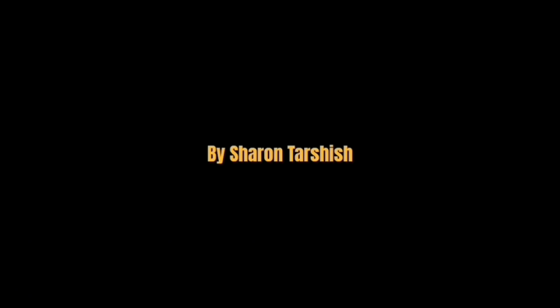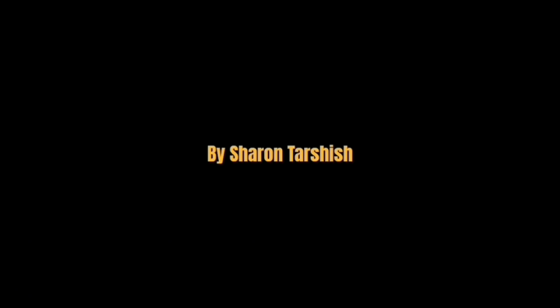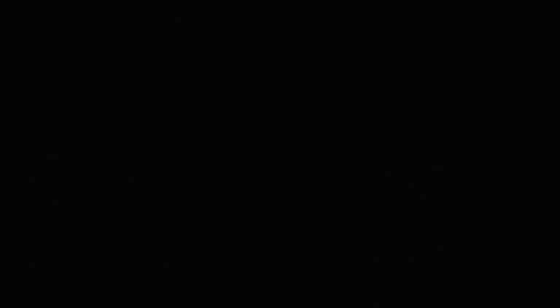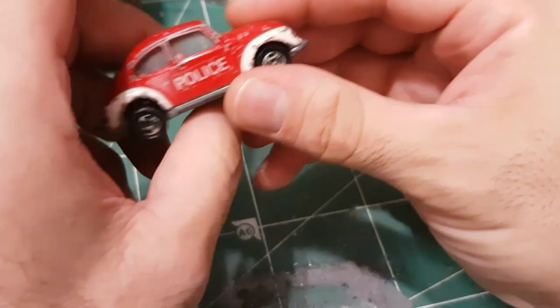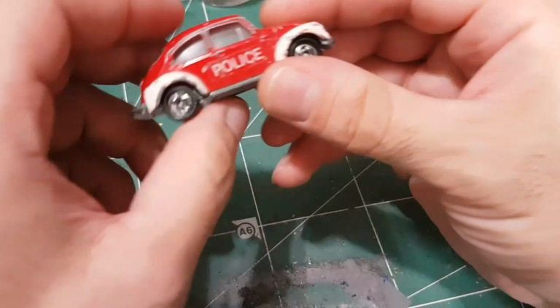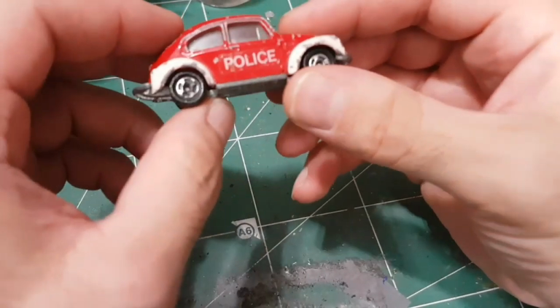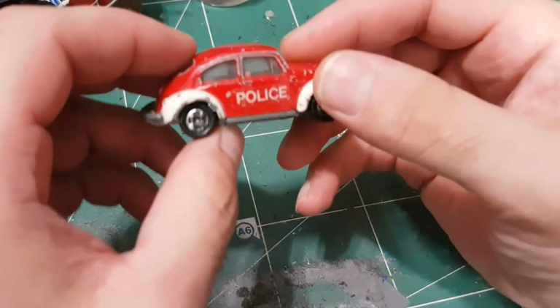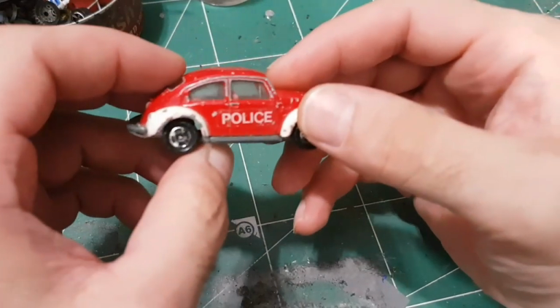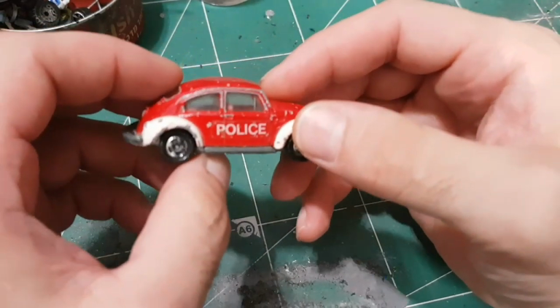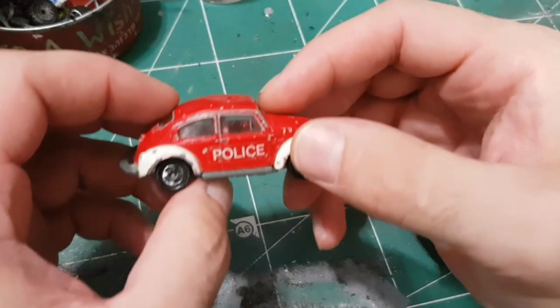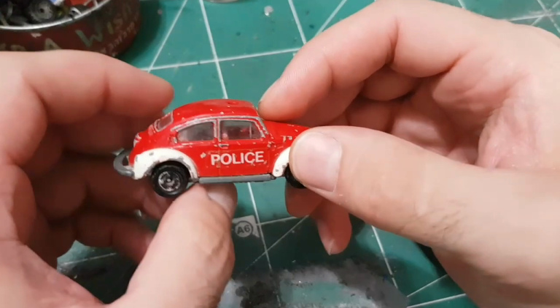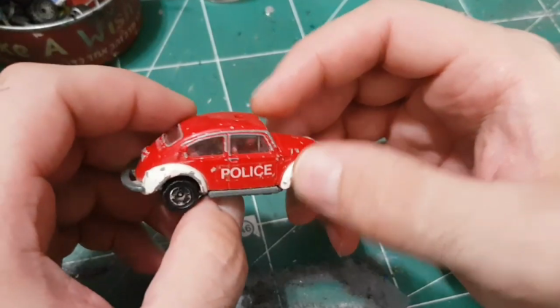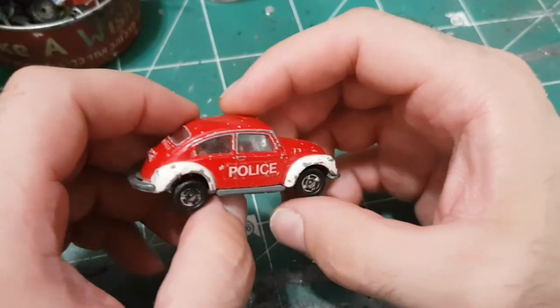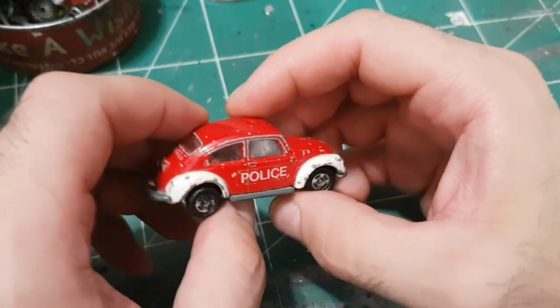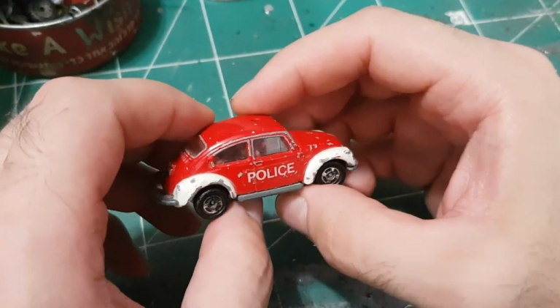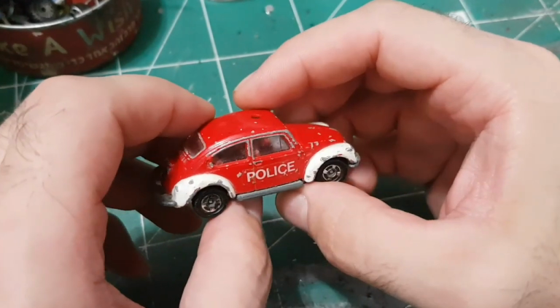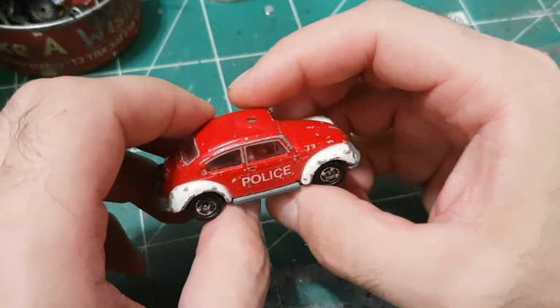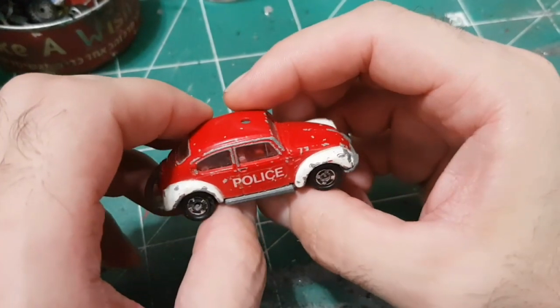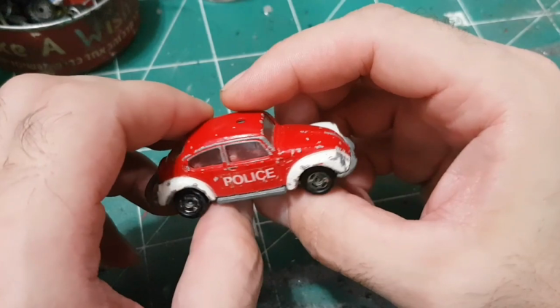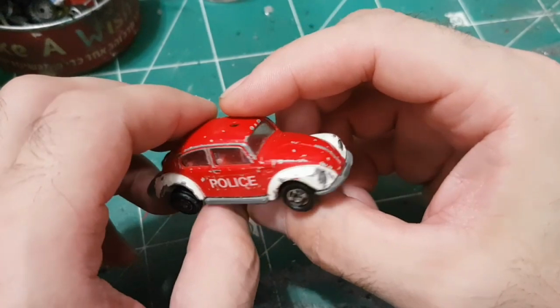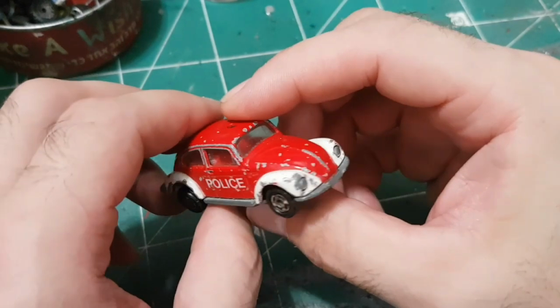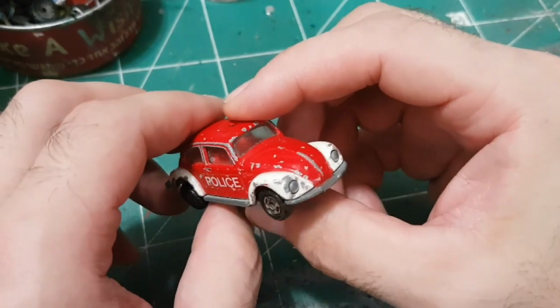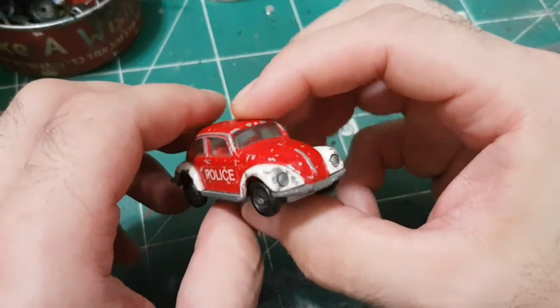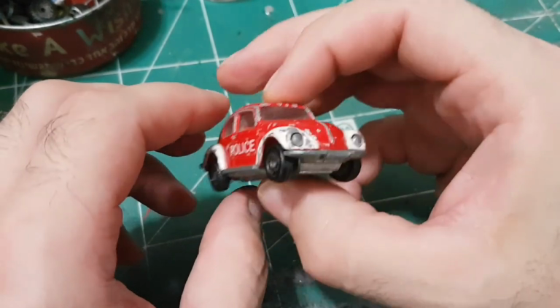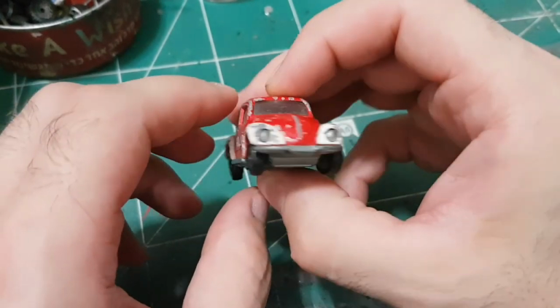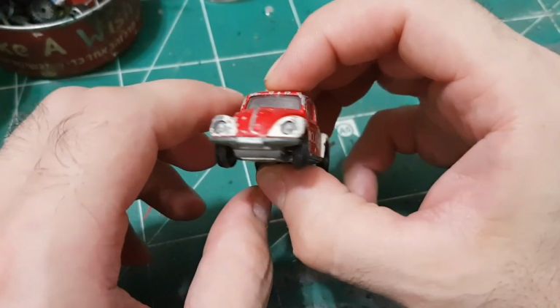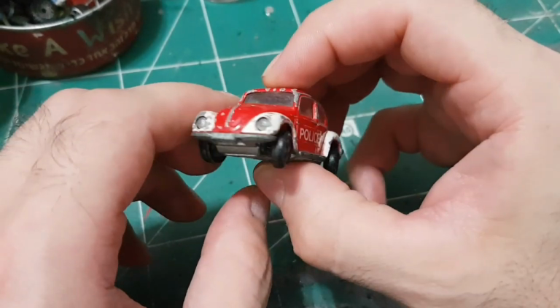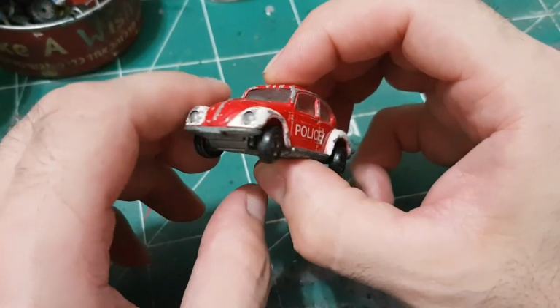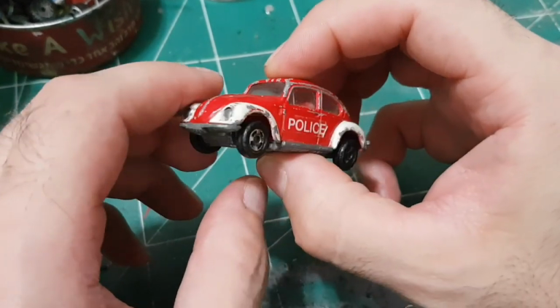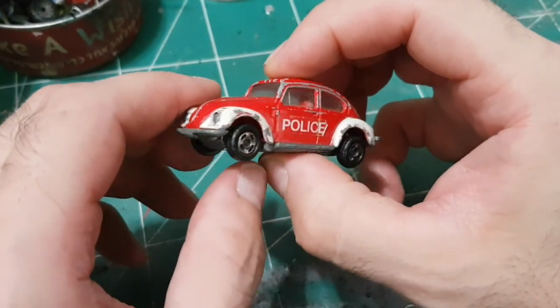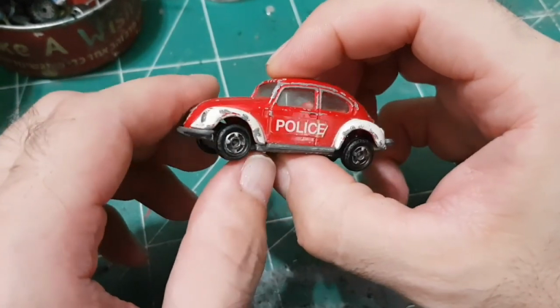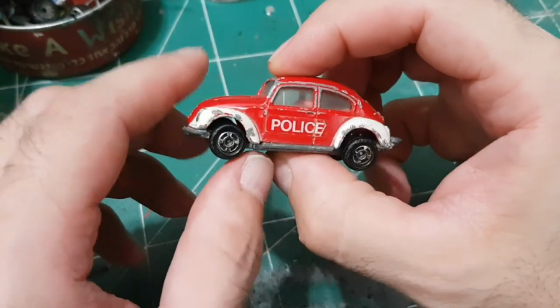Hello everyone and welcome back. Today I'm going to restore this old Tomica Volkswagen Beetle.